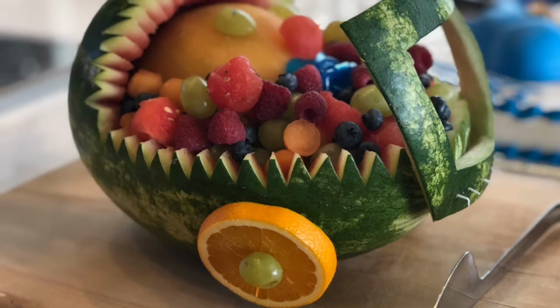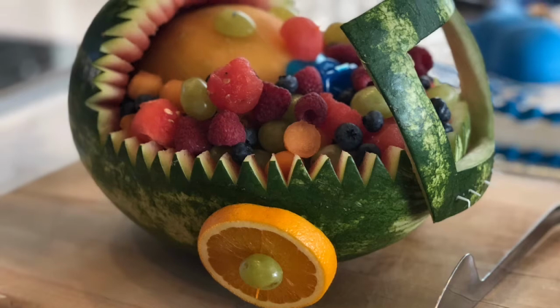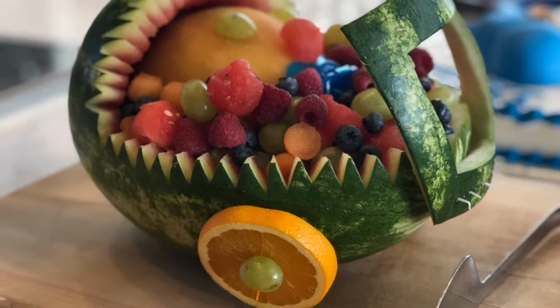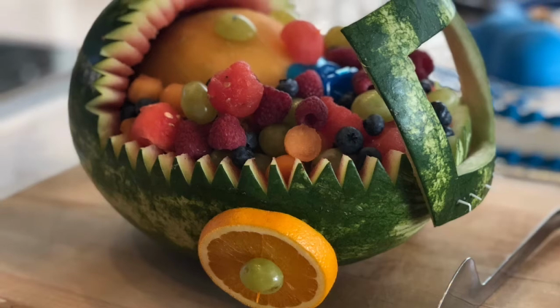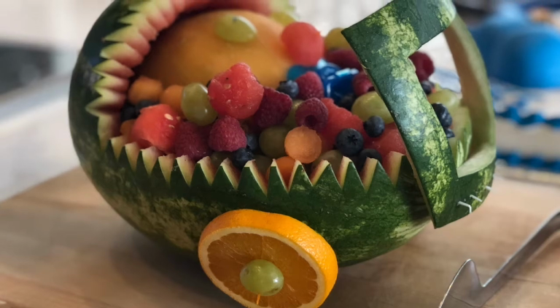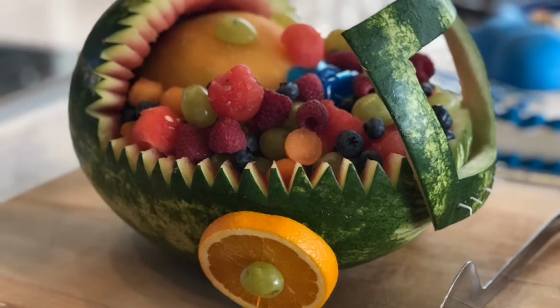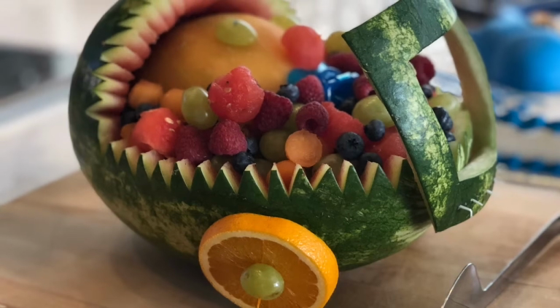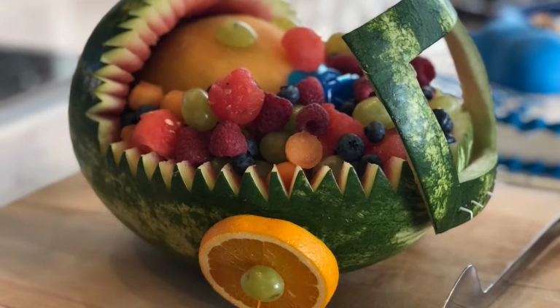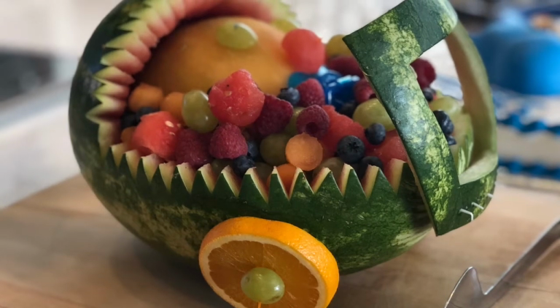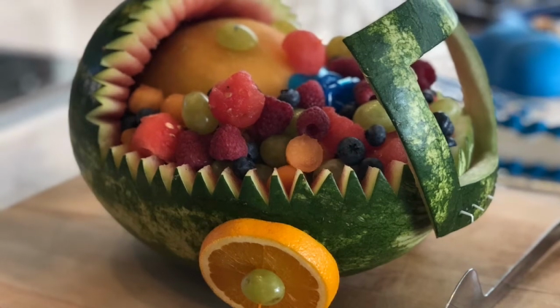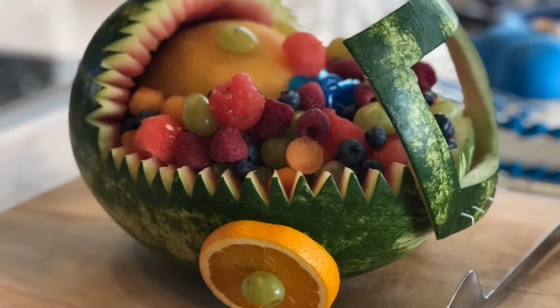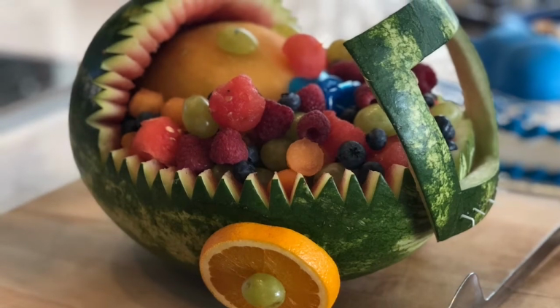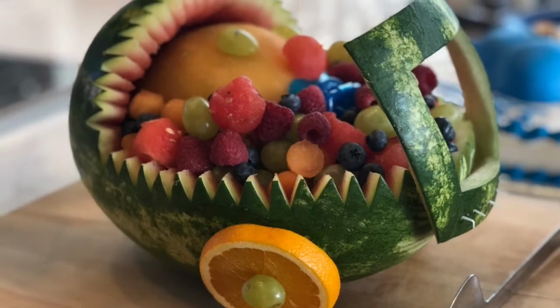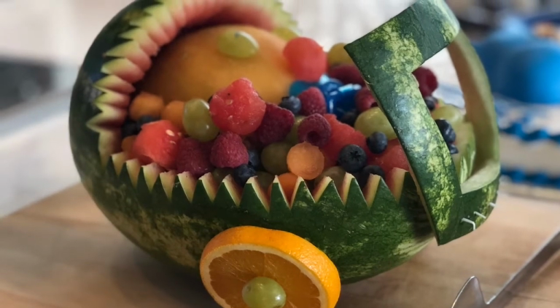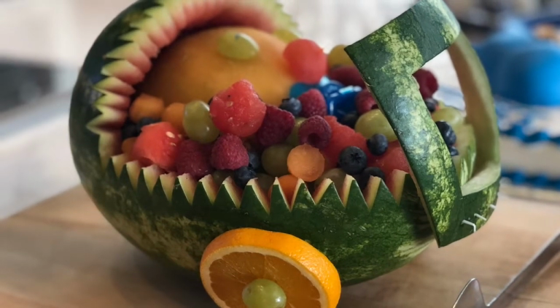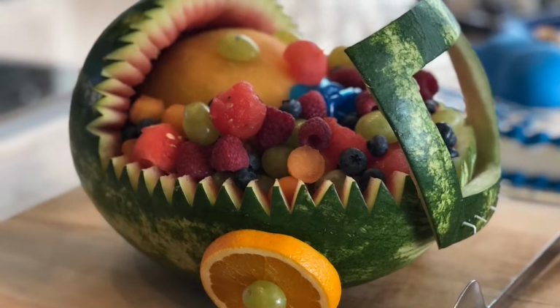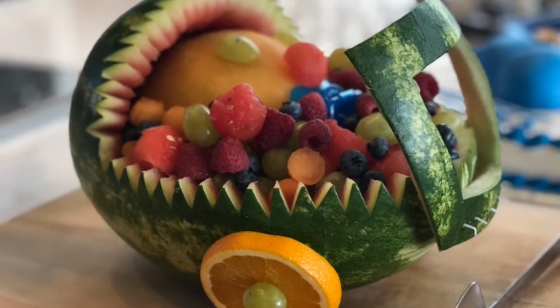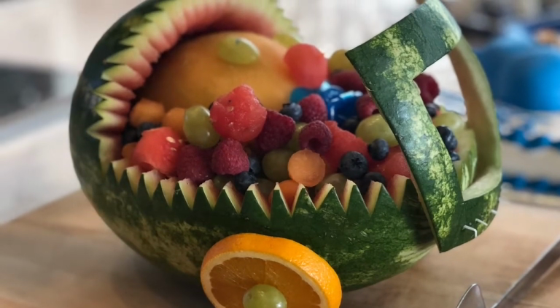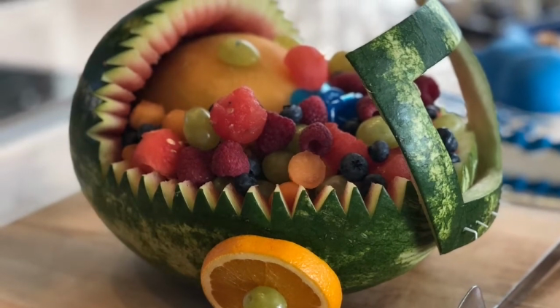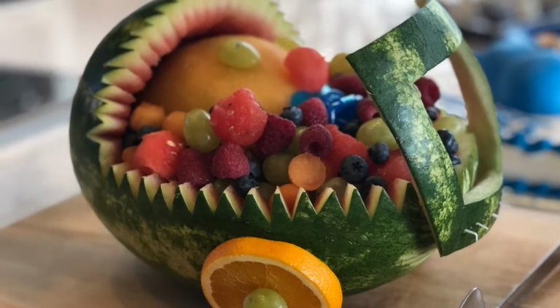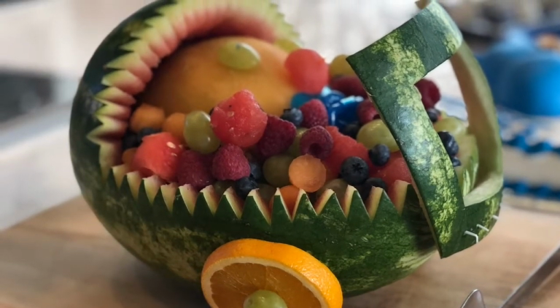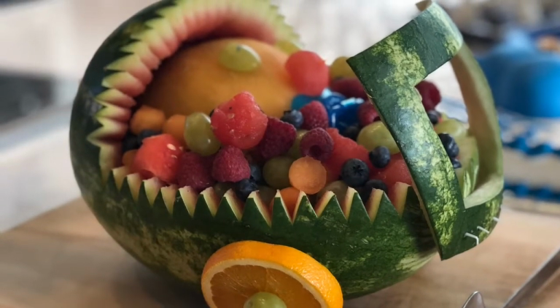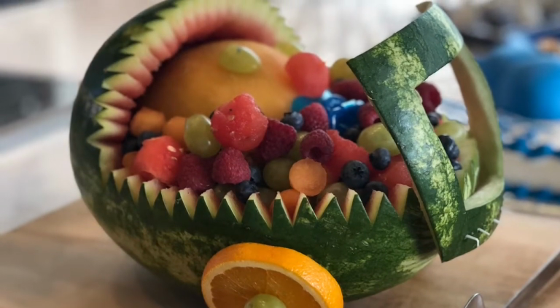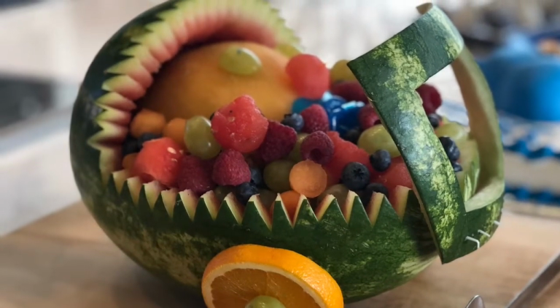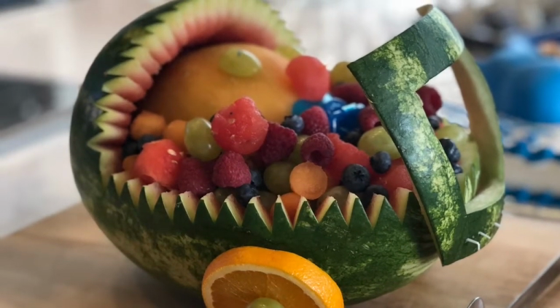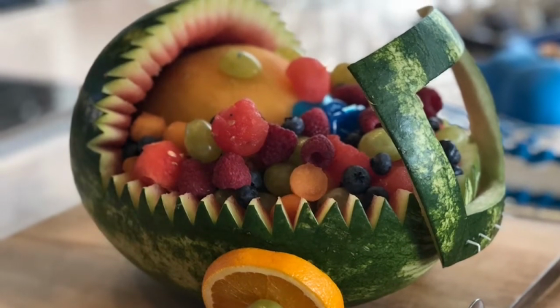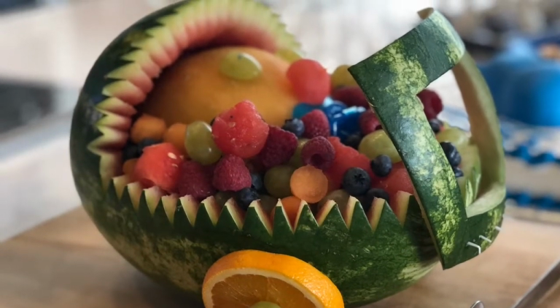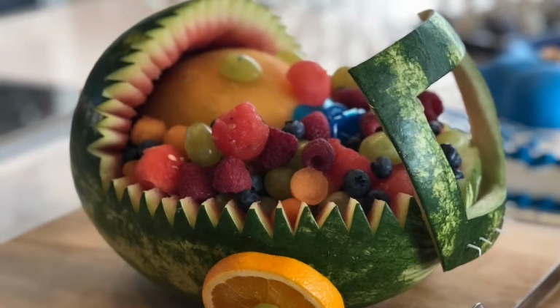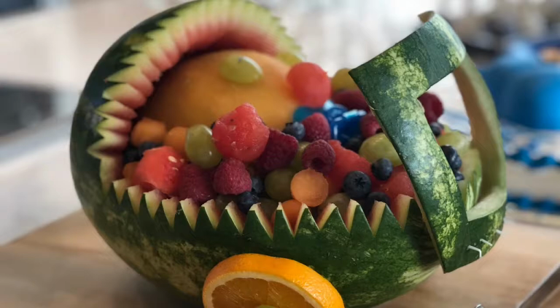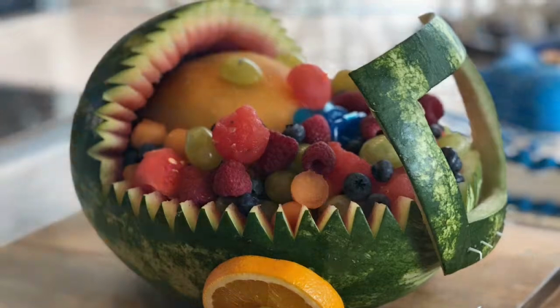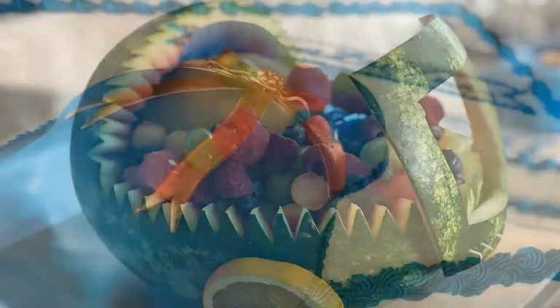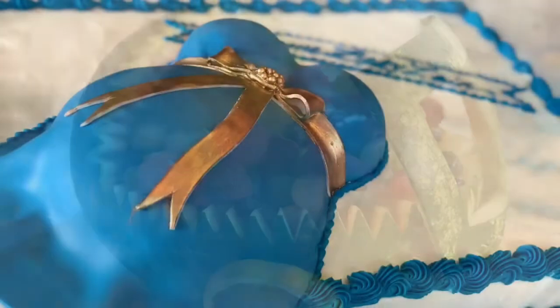Hey there worker bees, welcome back to my YouTube channel. Today I'm going to show you how to make this cute little bassinet.